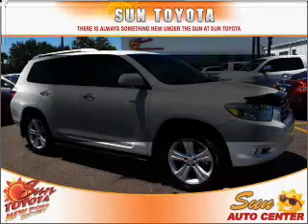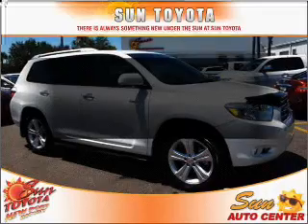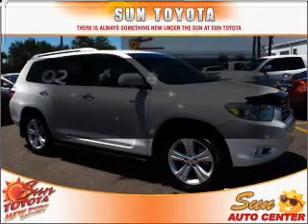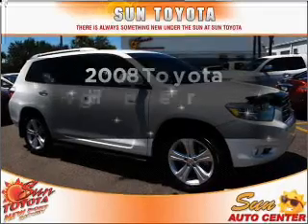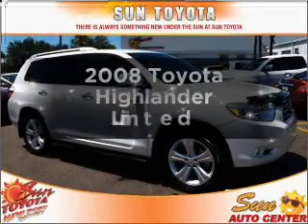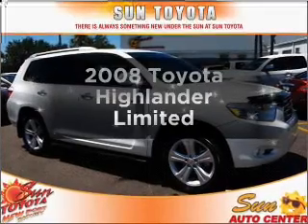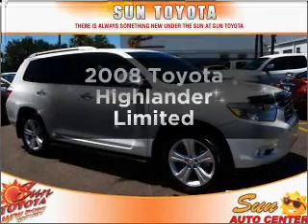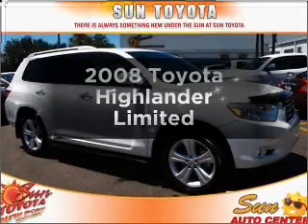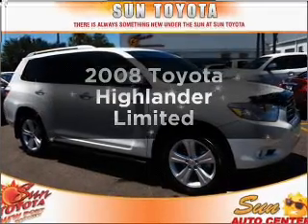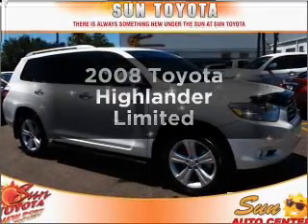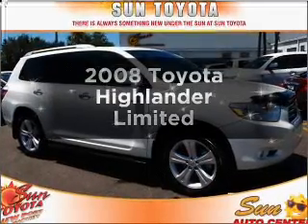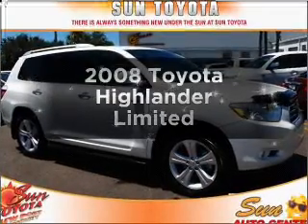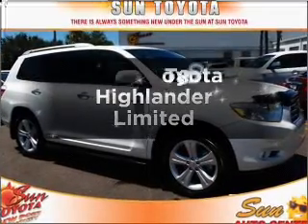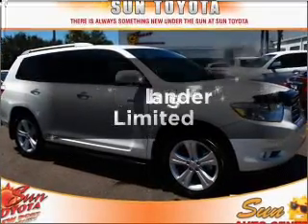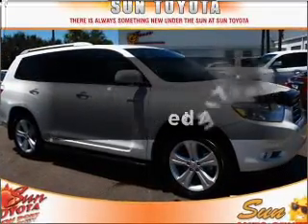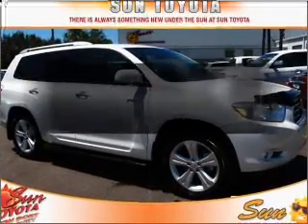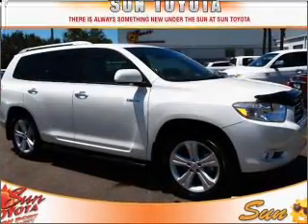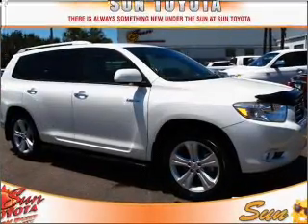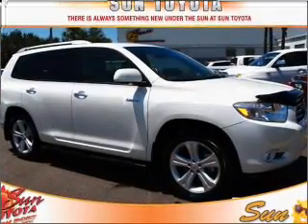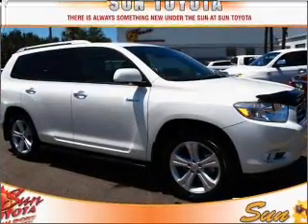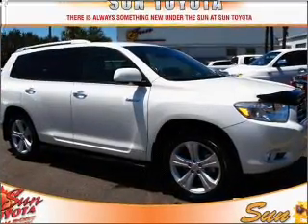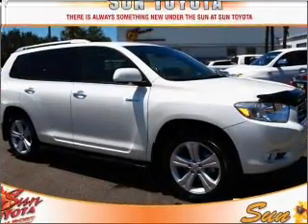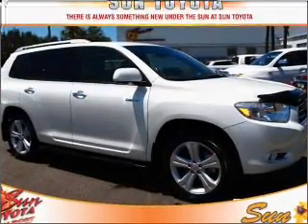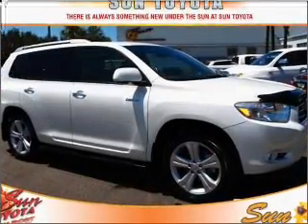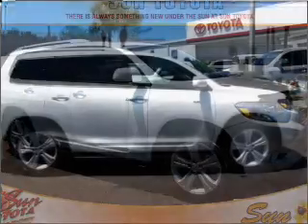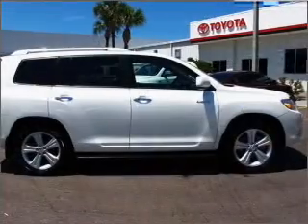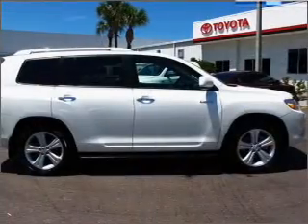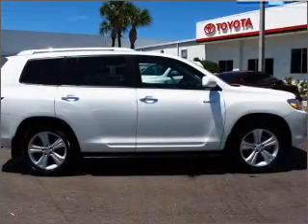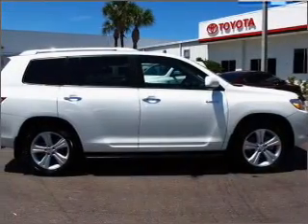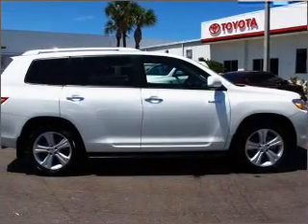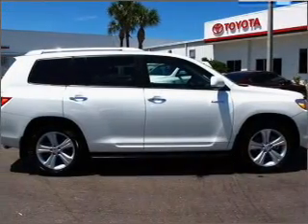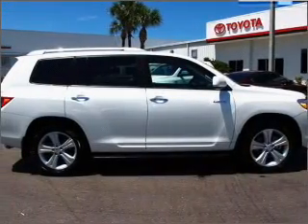Imagine yourself in this 2008 Toyota Highlander. Travel the roads in style and comfort in this great vehicle.